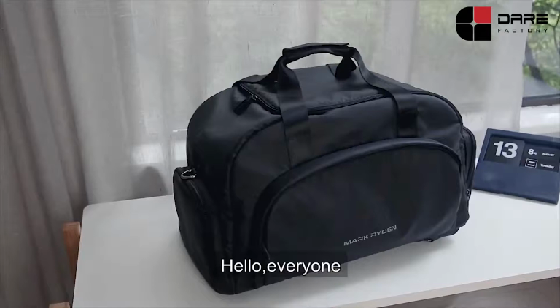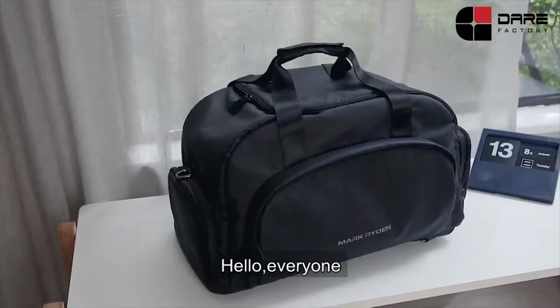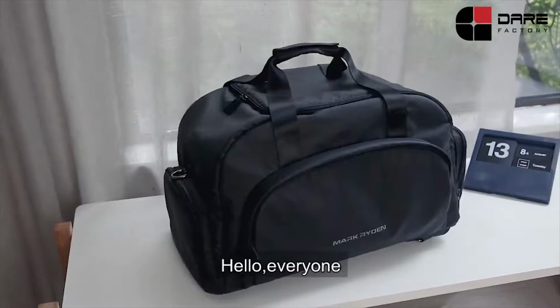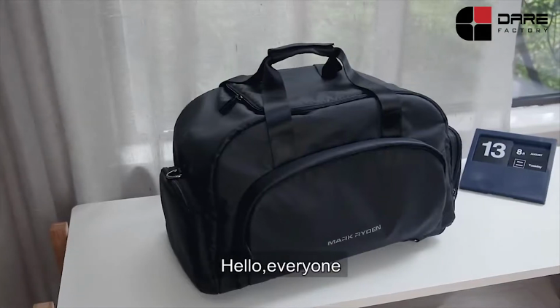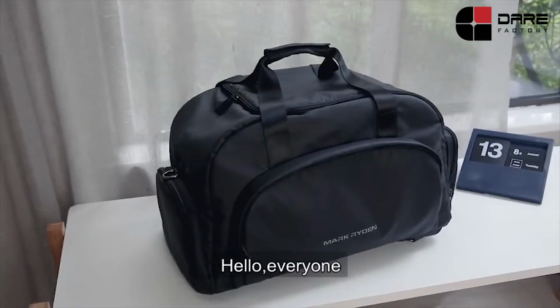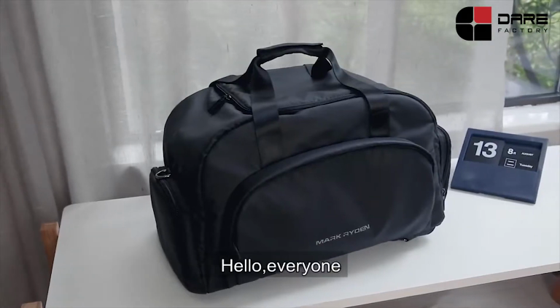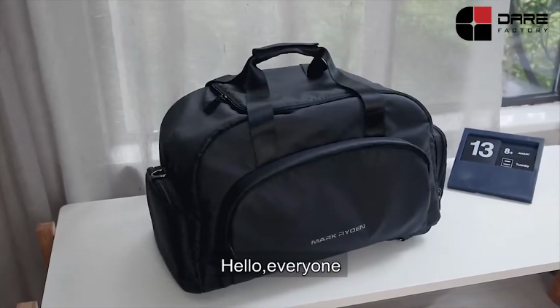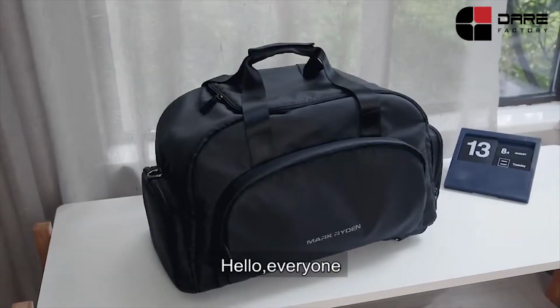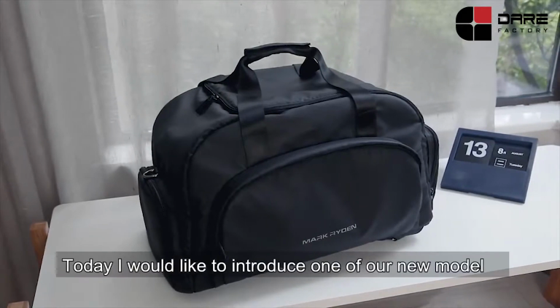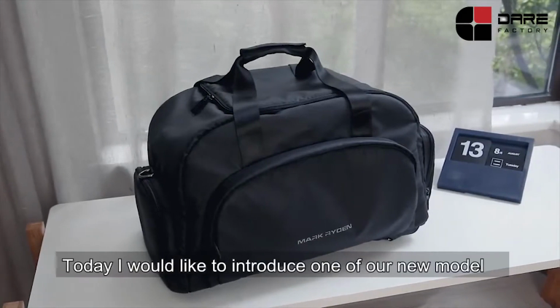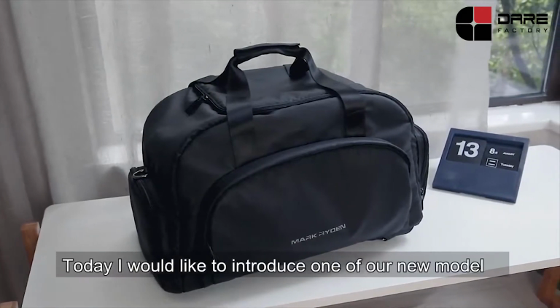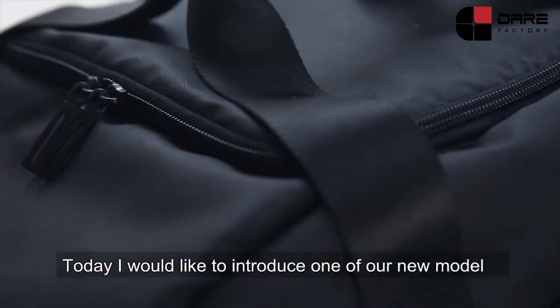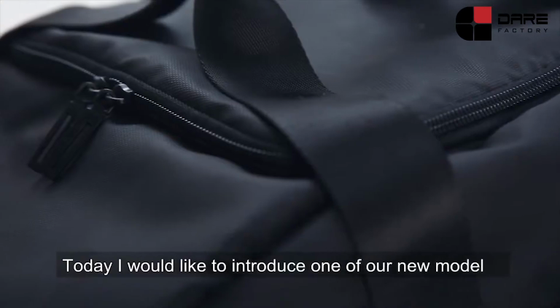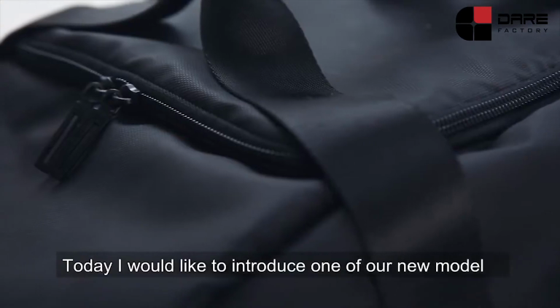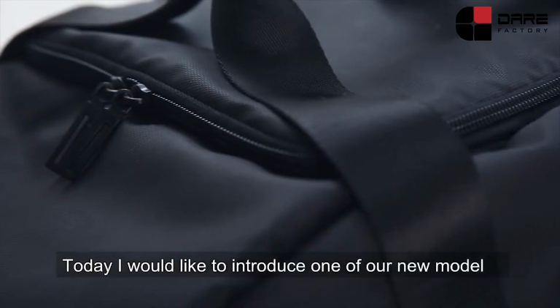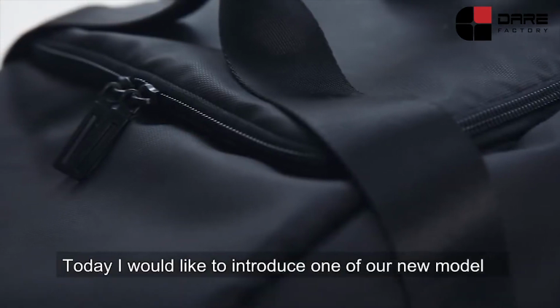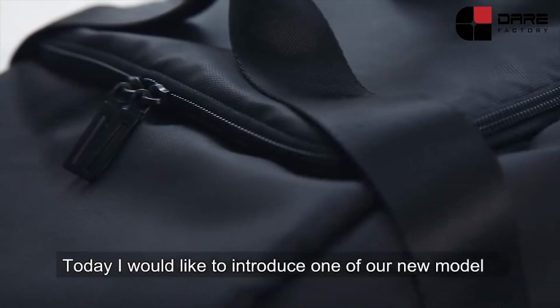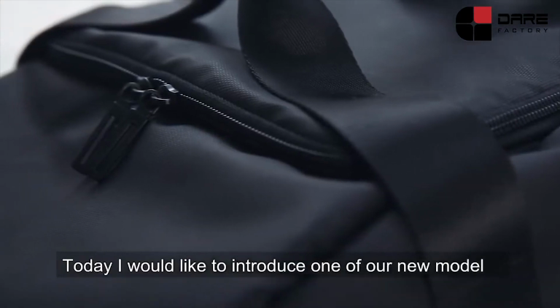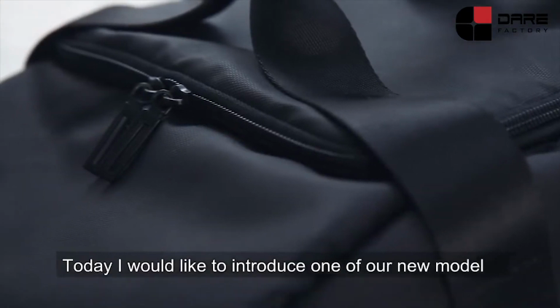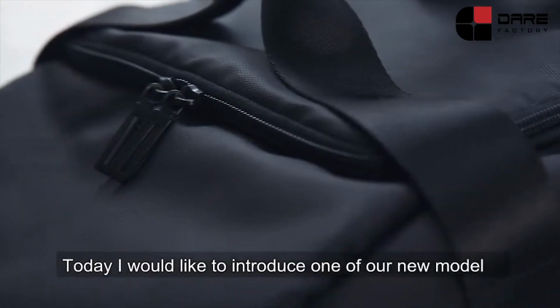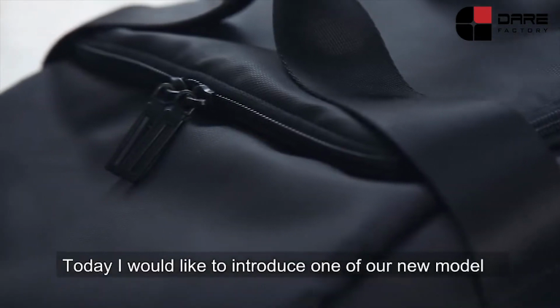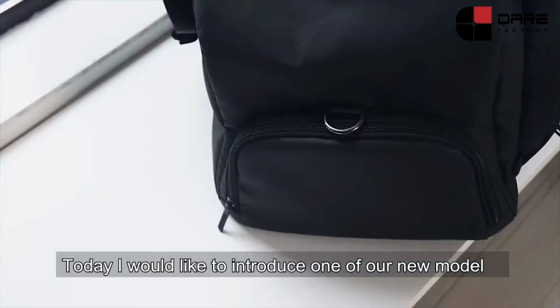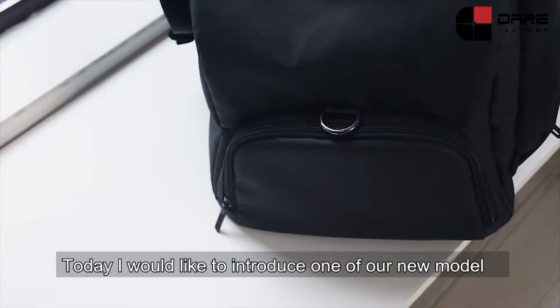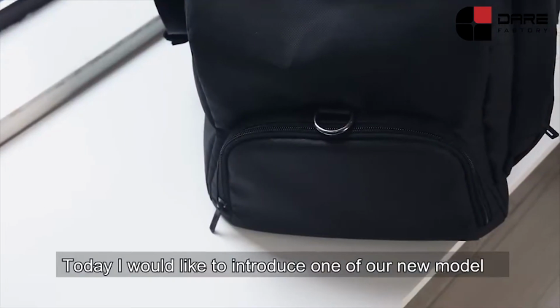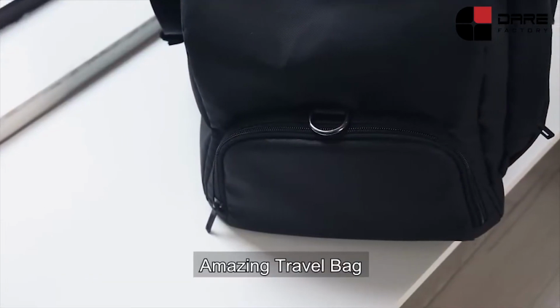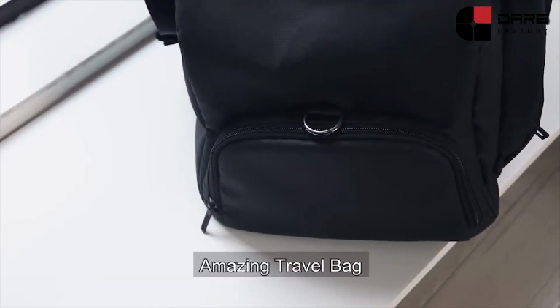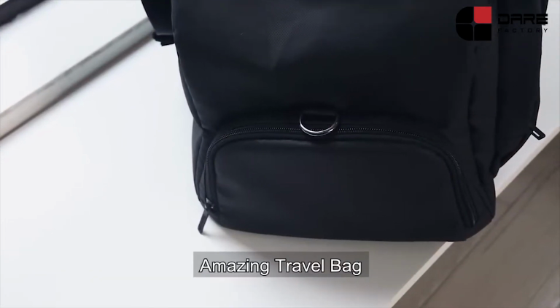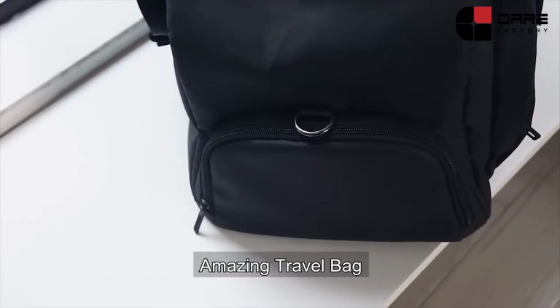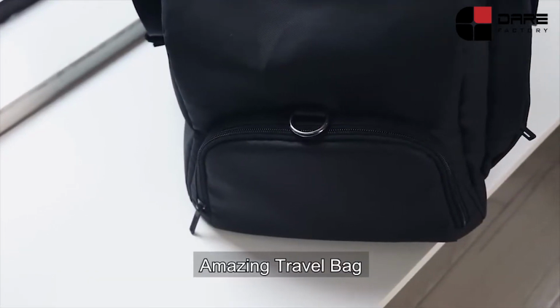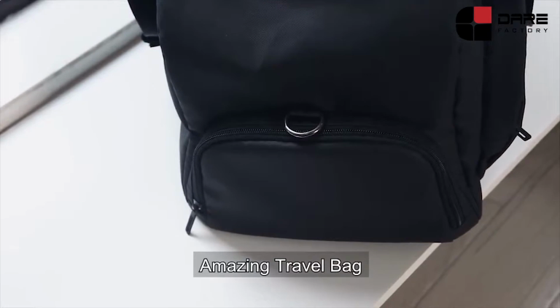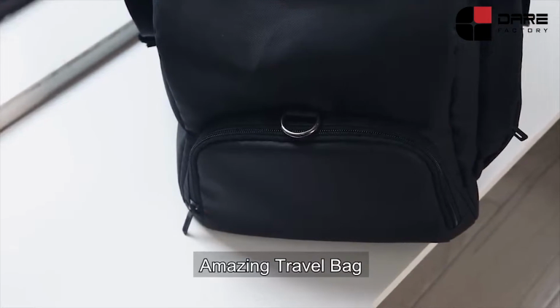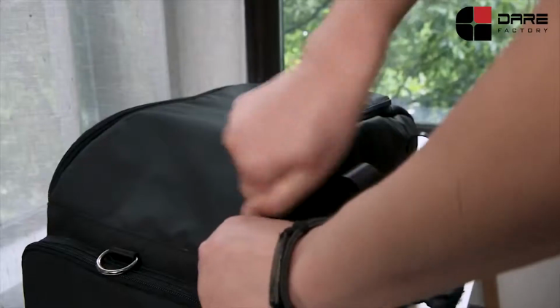Hello everyone, today I would like to introduce our new model, amazing travel bag.